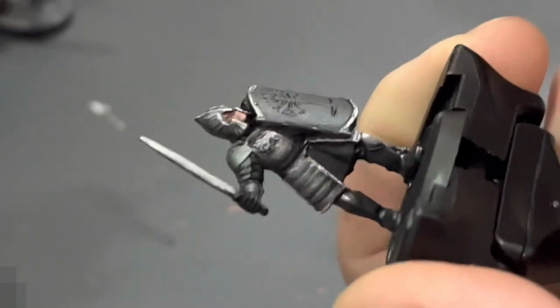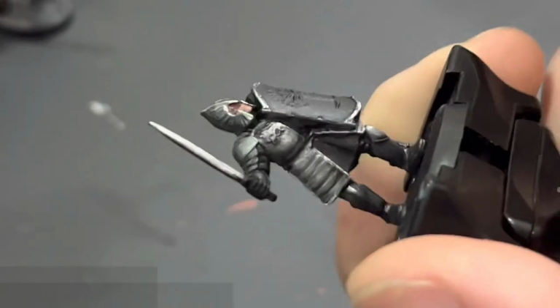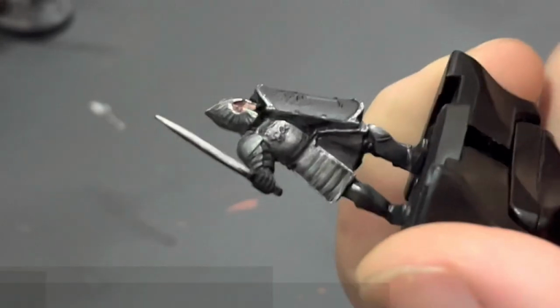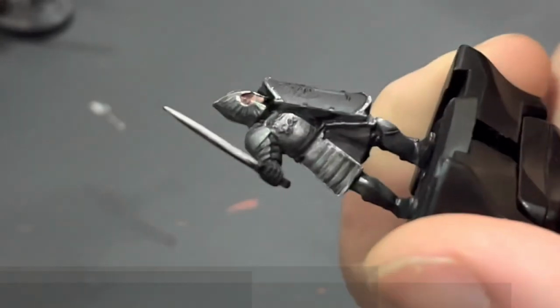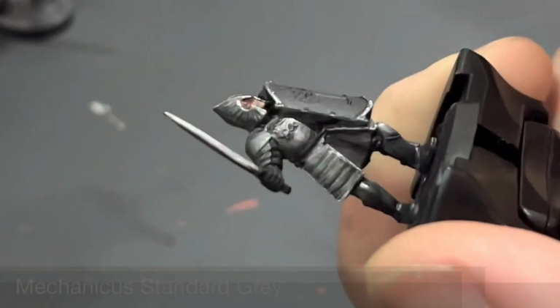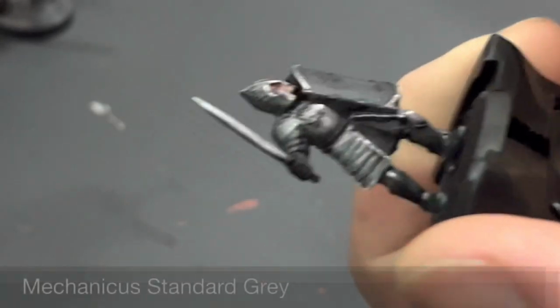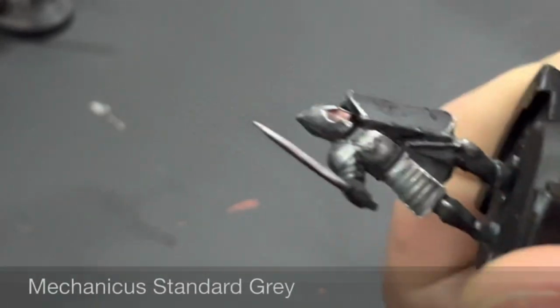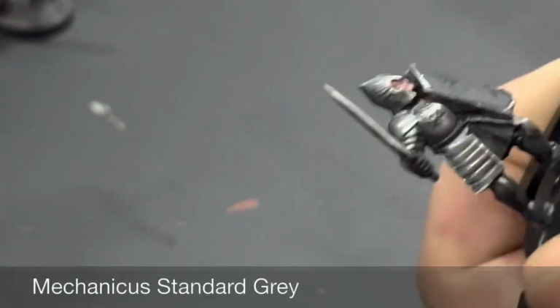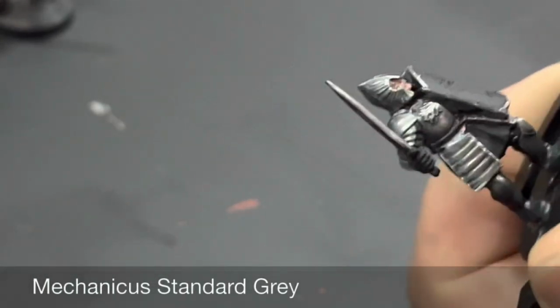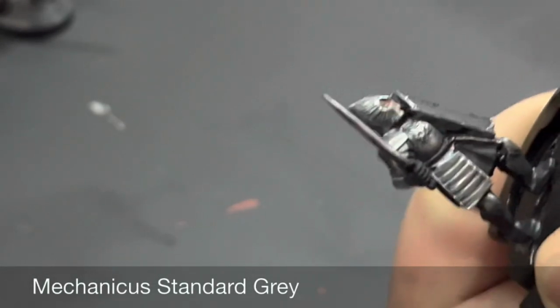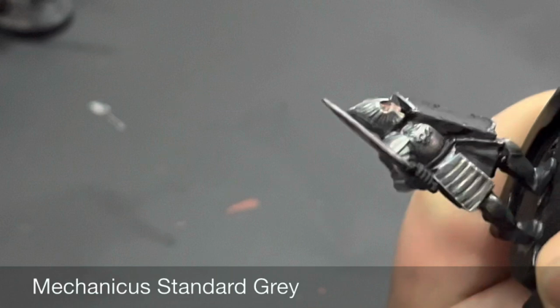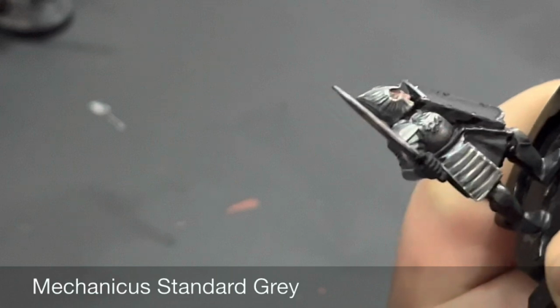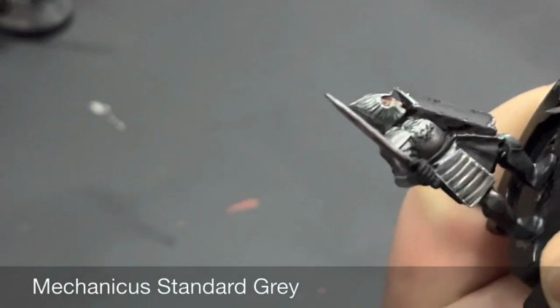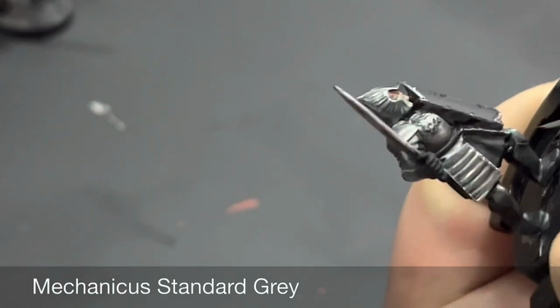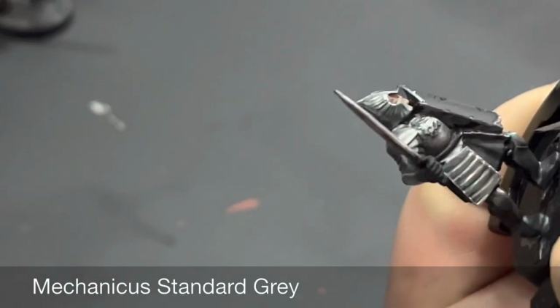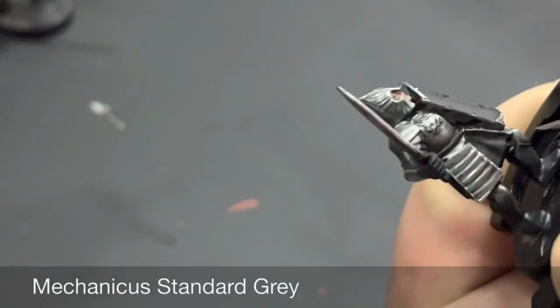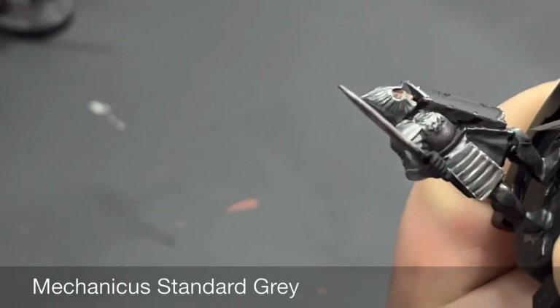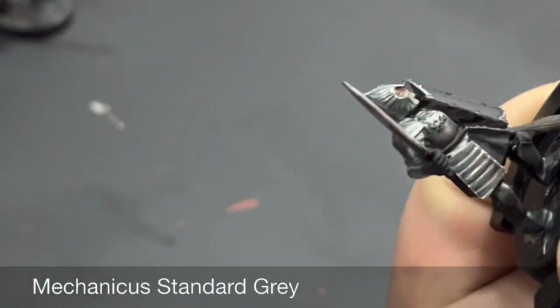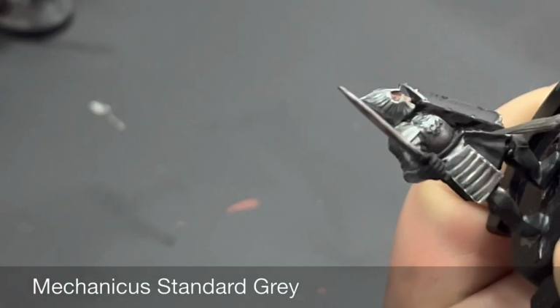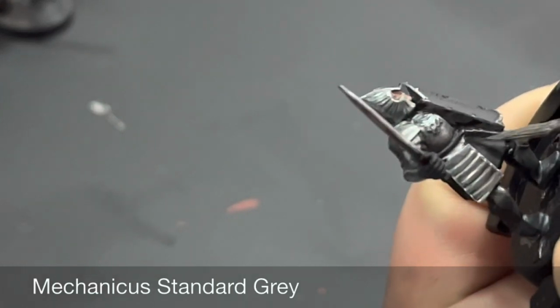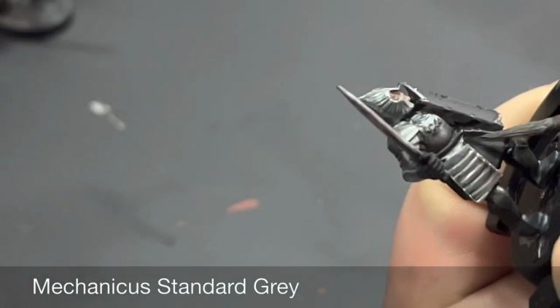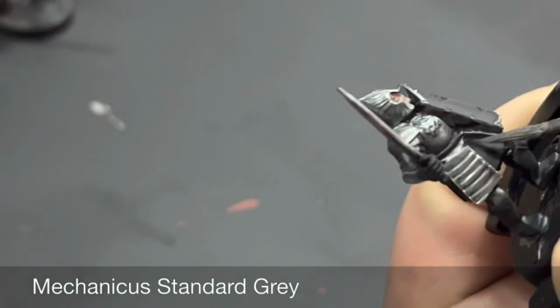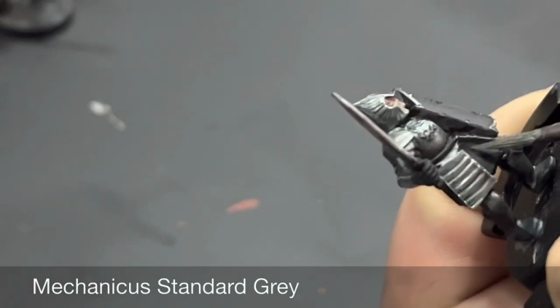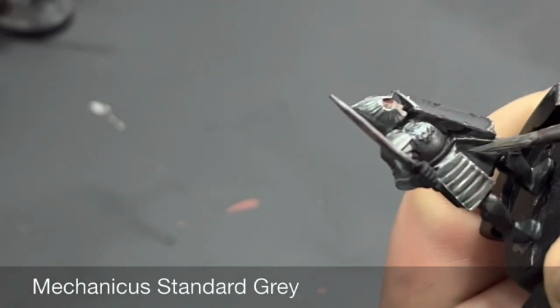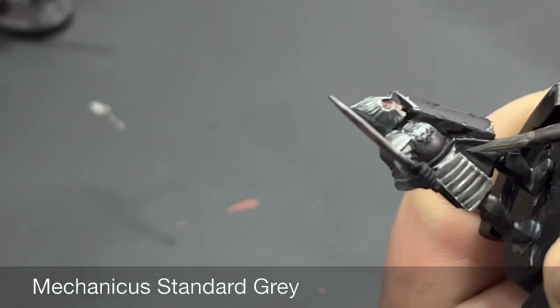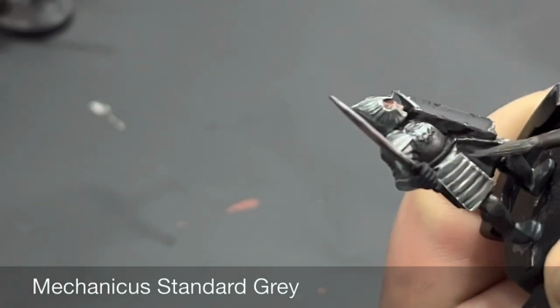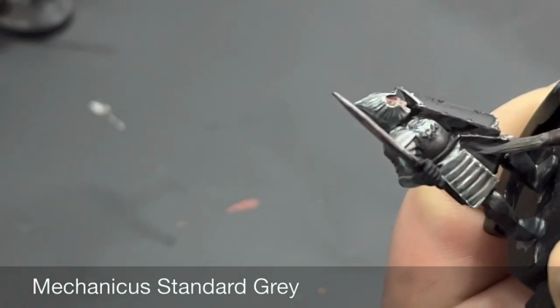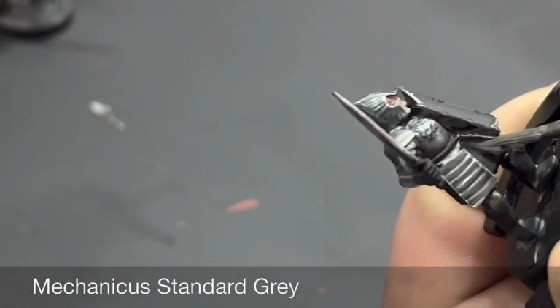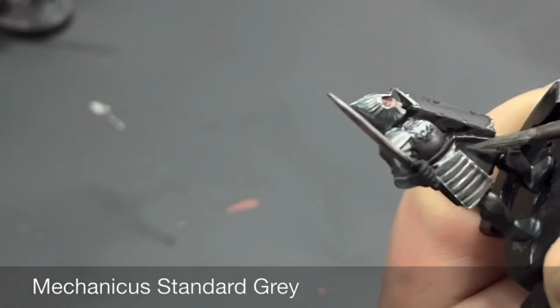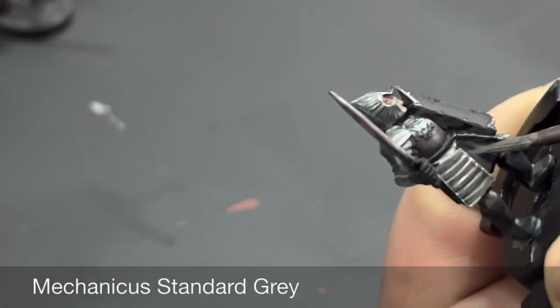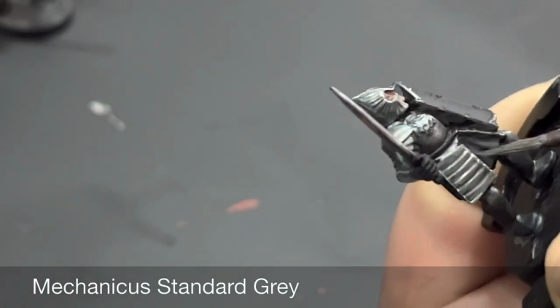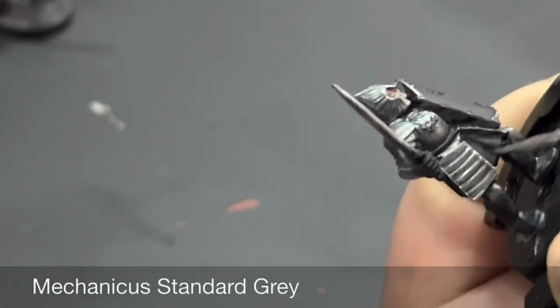For all the black cloth and leather areas we're going to be highlighting these up with Mechanicus Standard Grey.